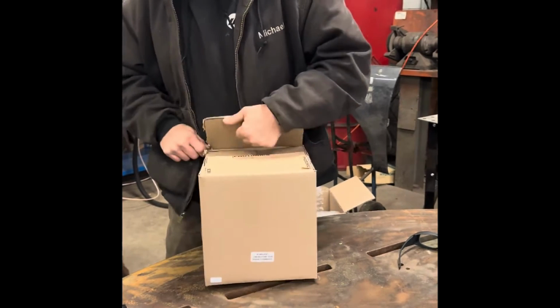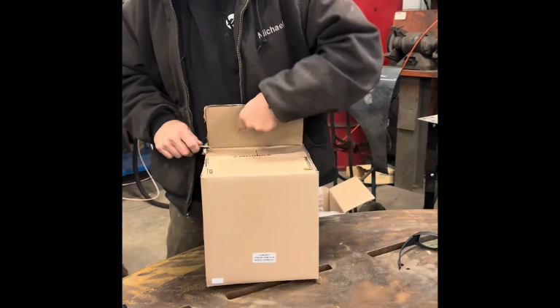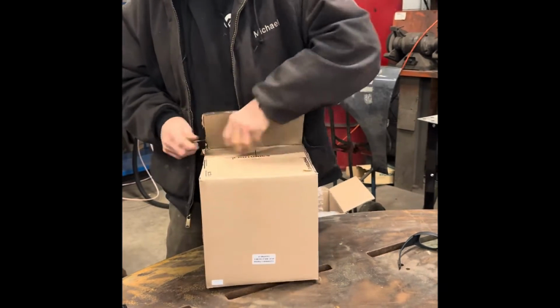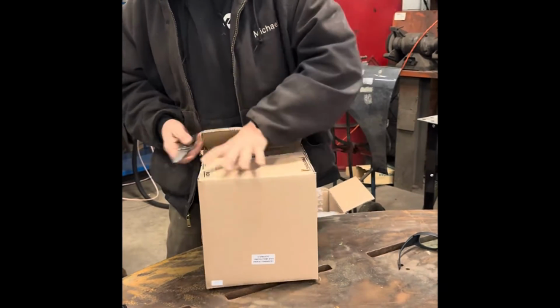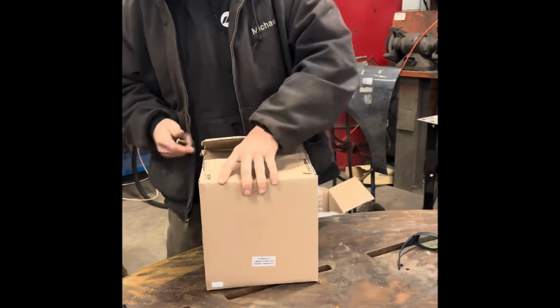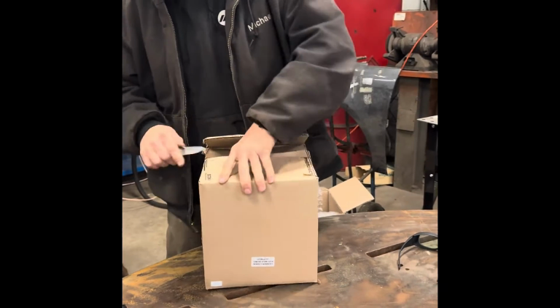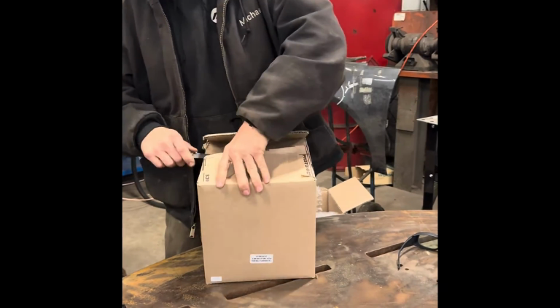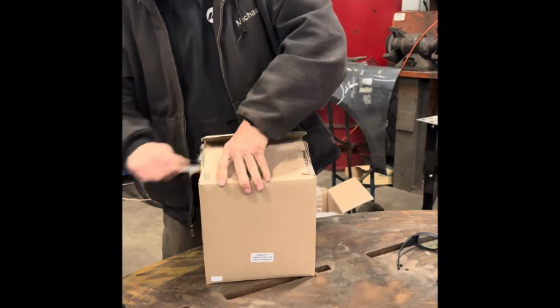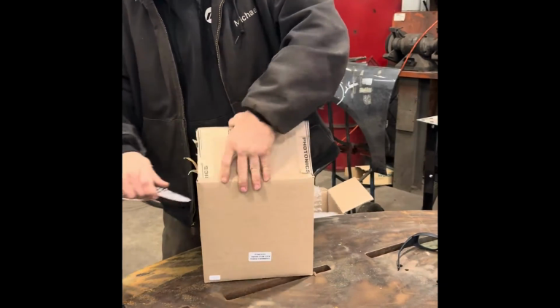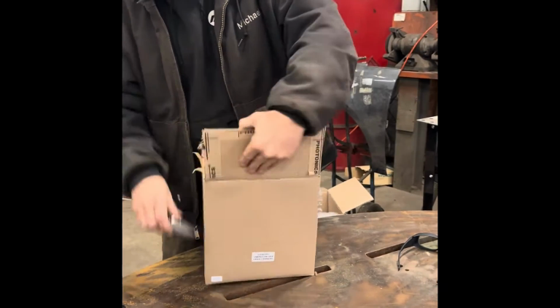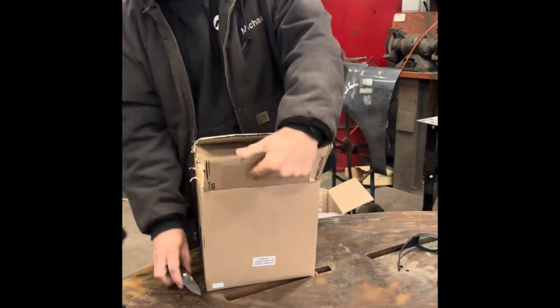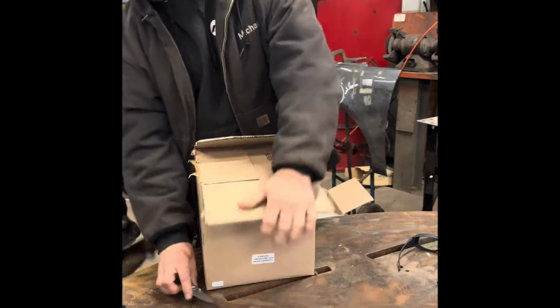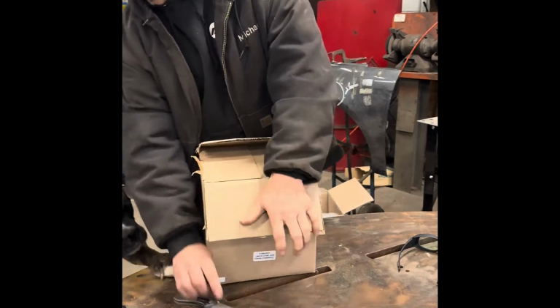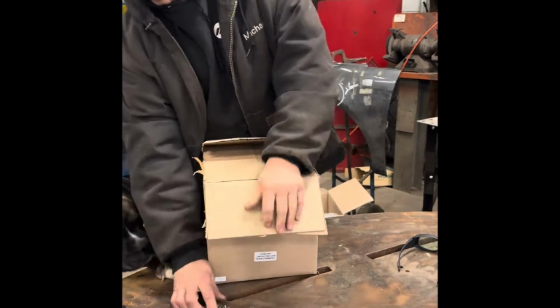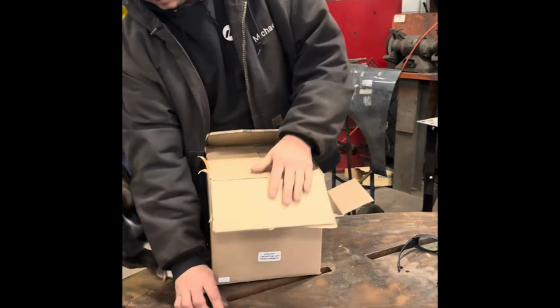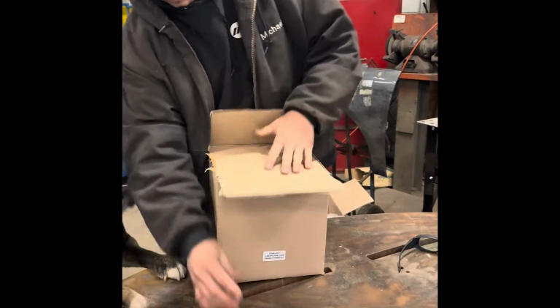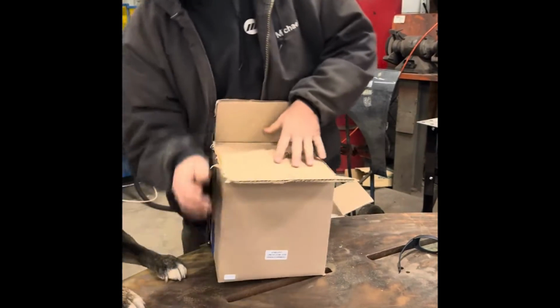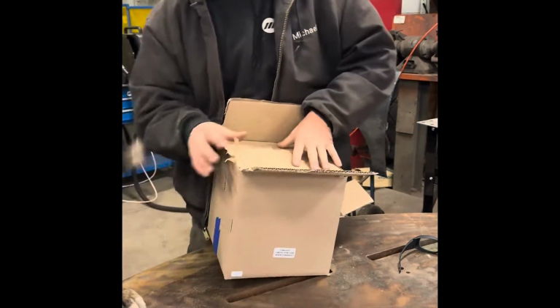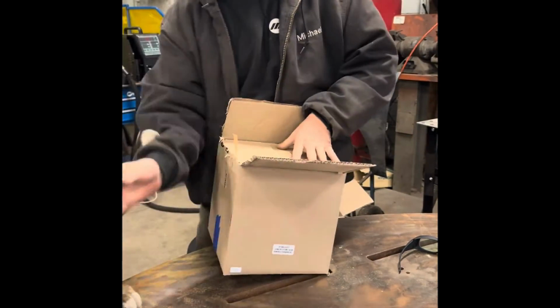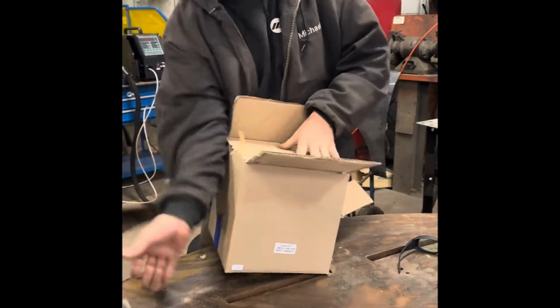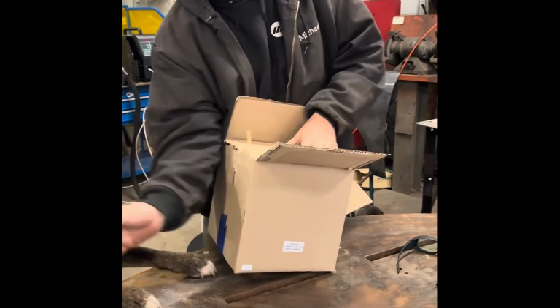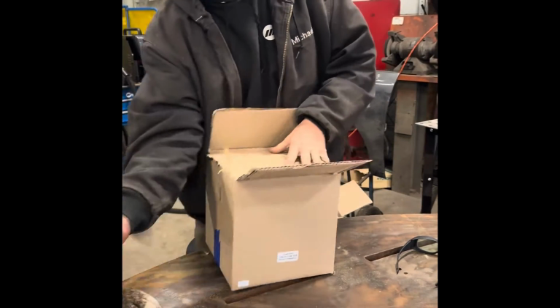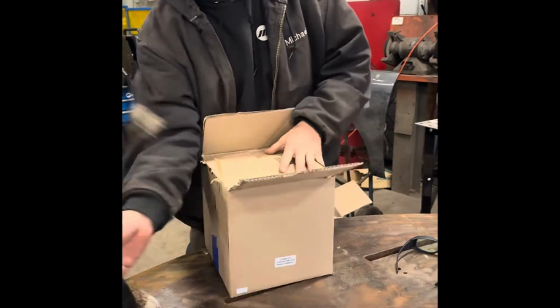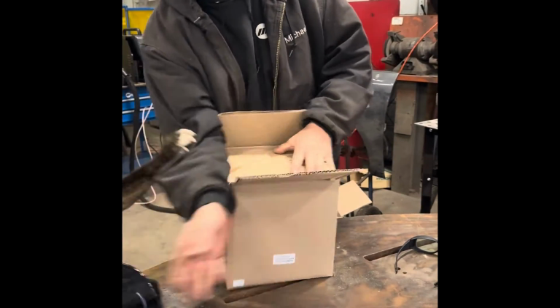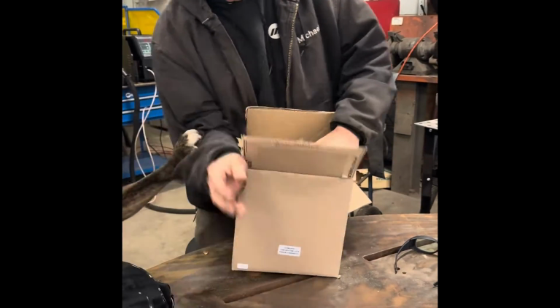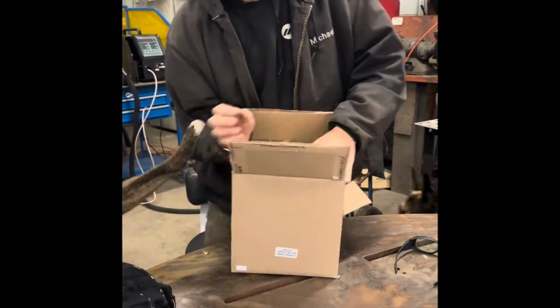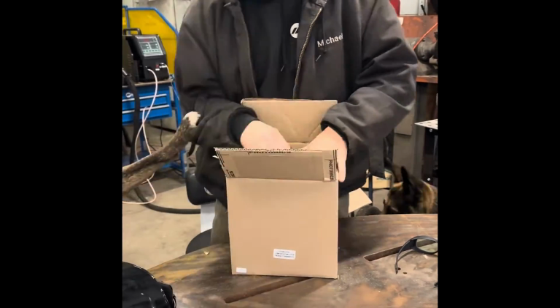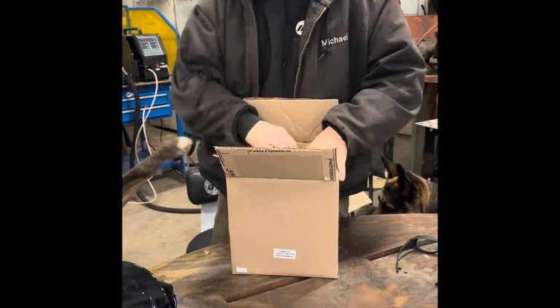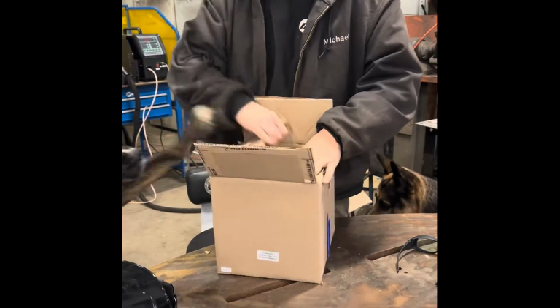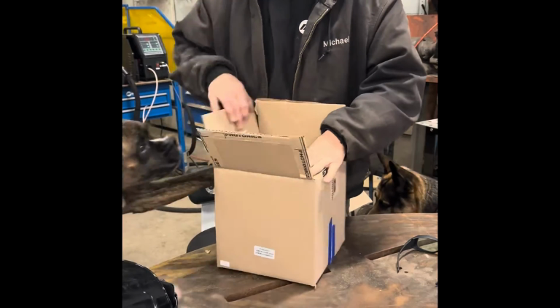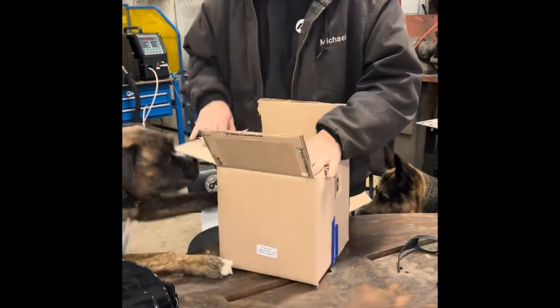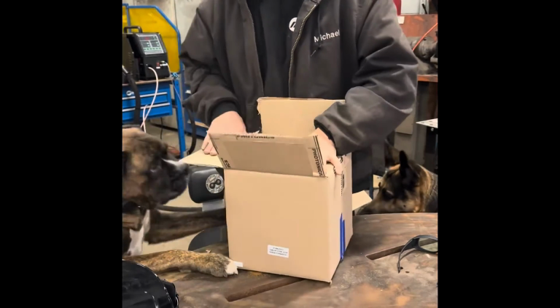Good boy, Tiggy! Get it, Tiggy! You know what time it is — it's unboxing time!